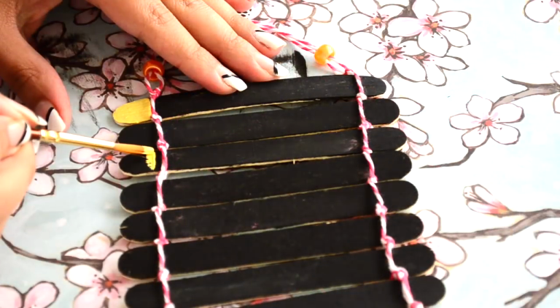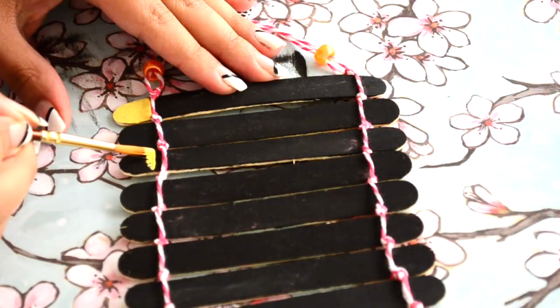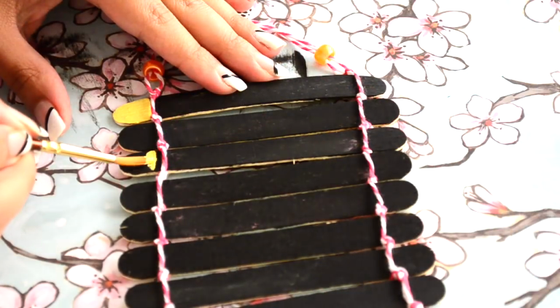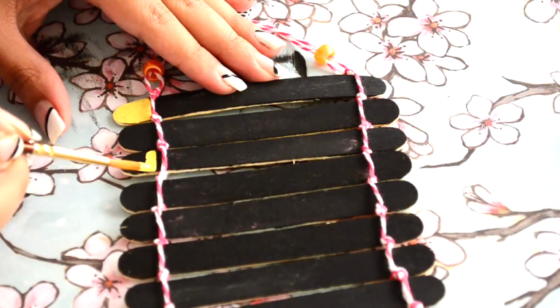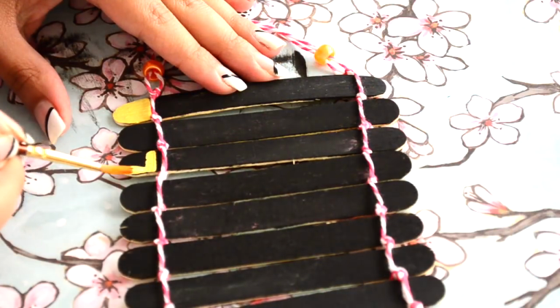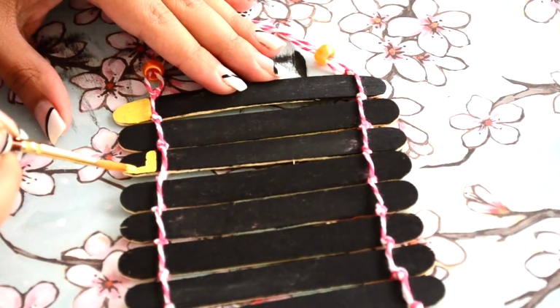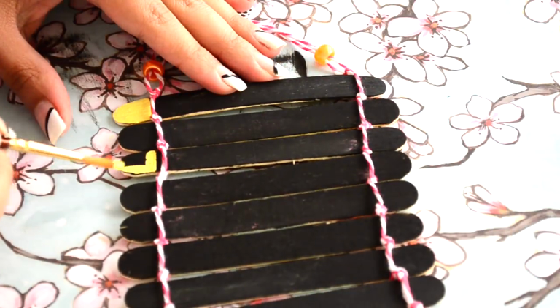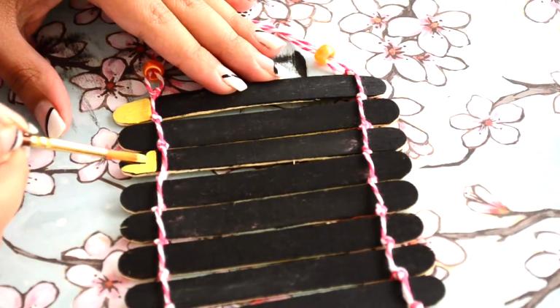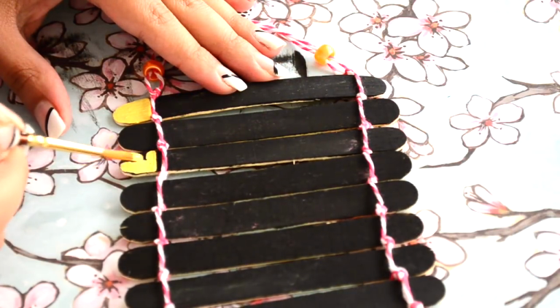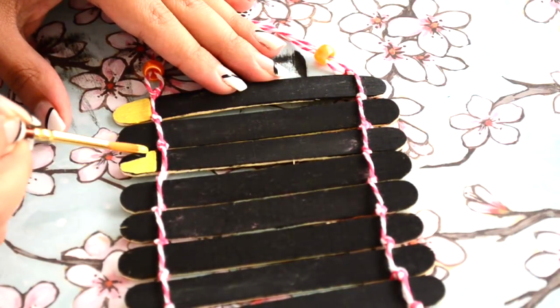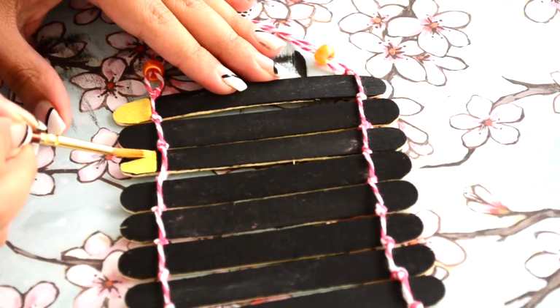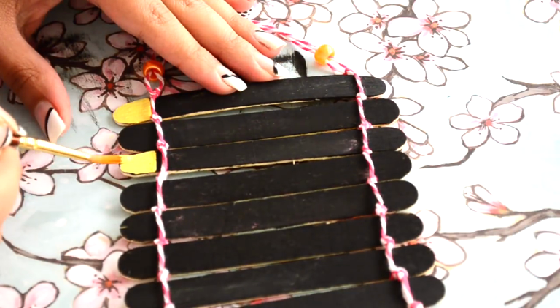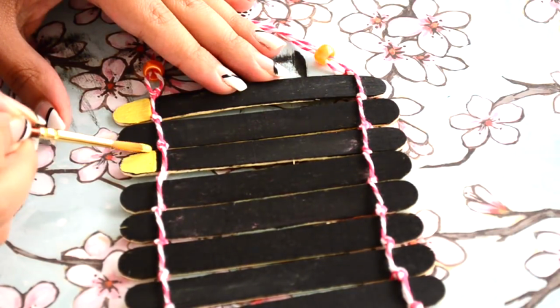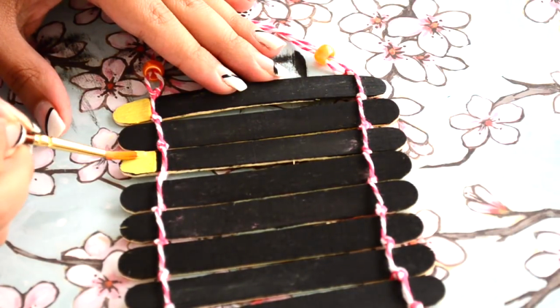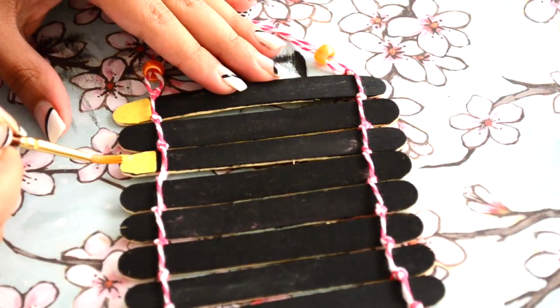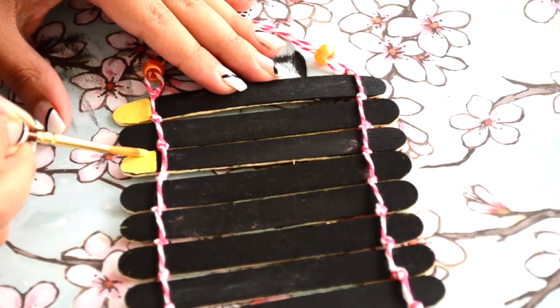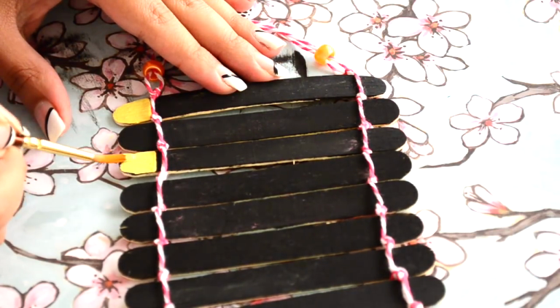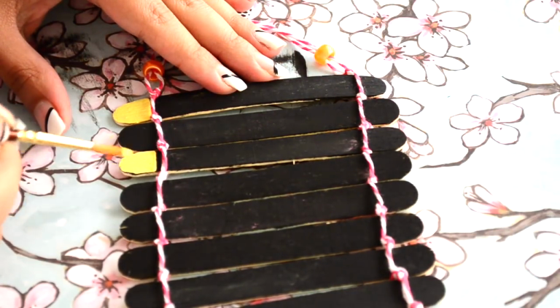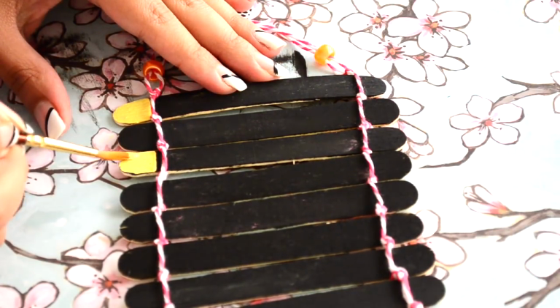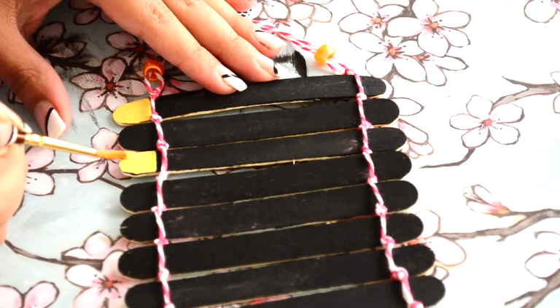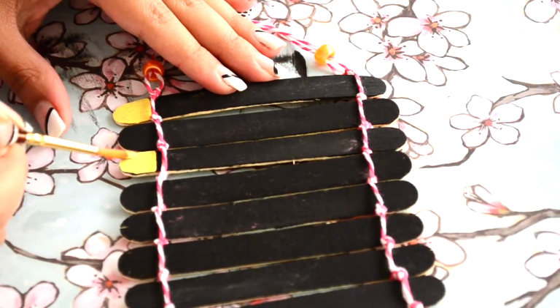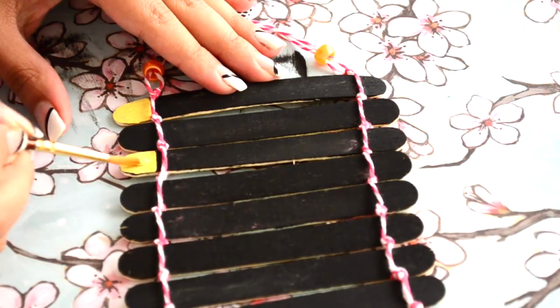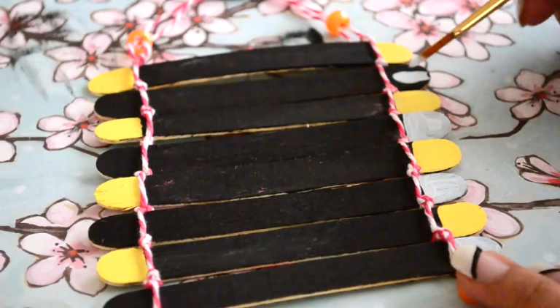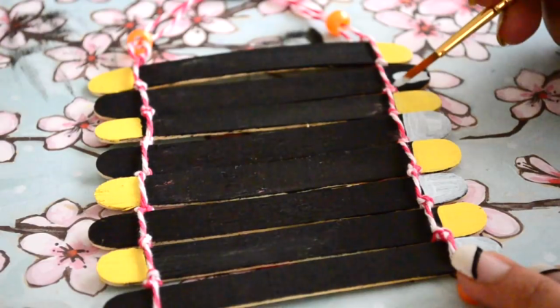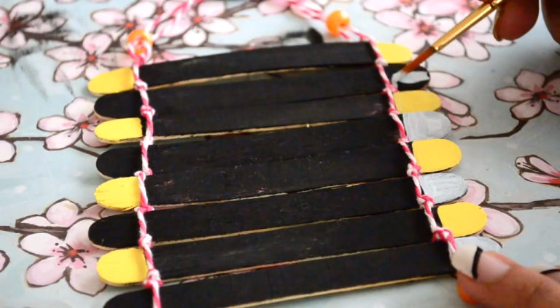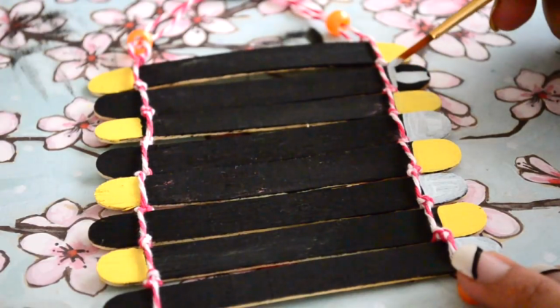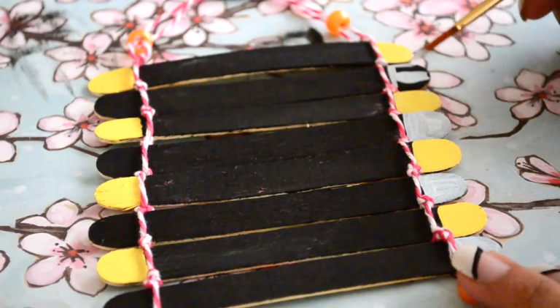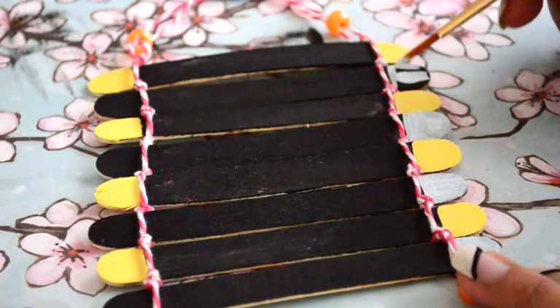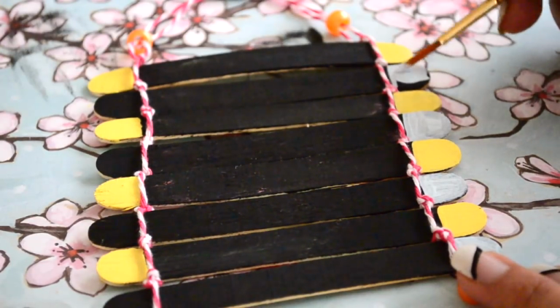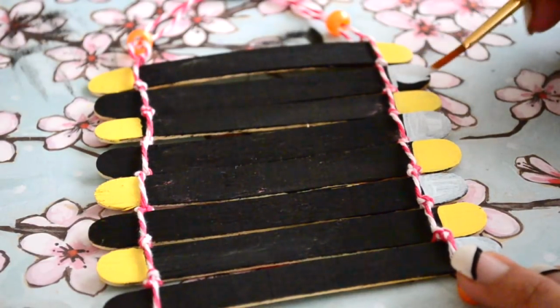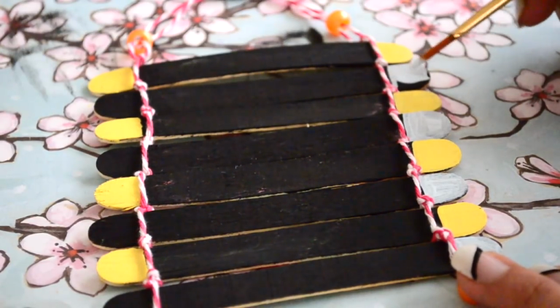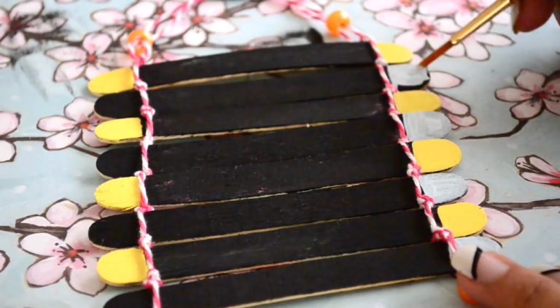This step is optional, but I decided to decorate it a little bit more by painting the sides with acrylic paints.